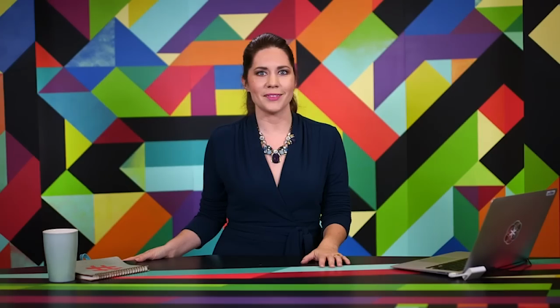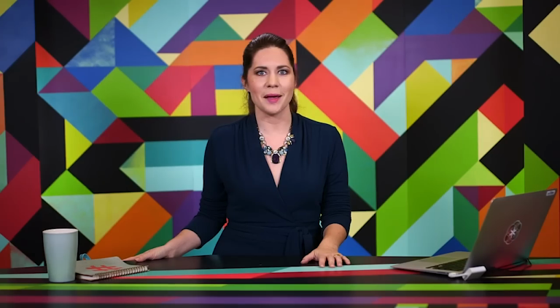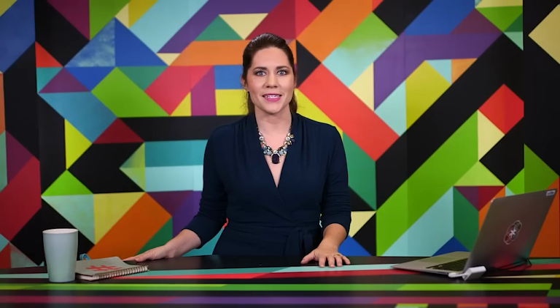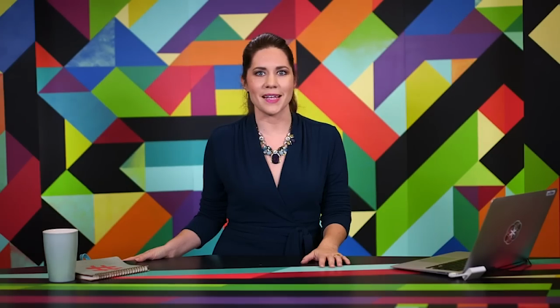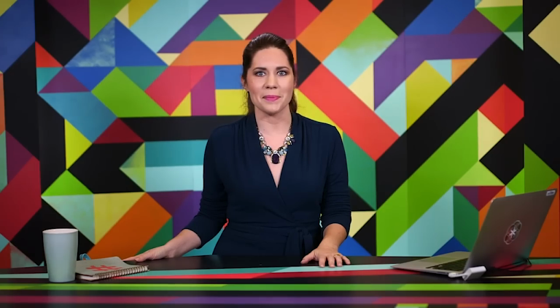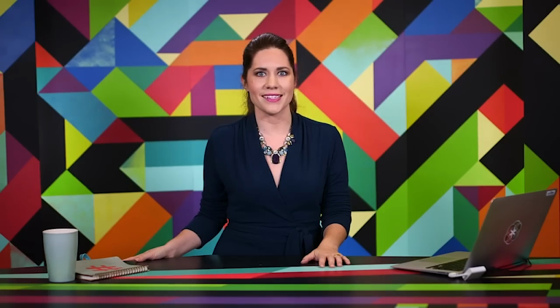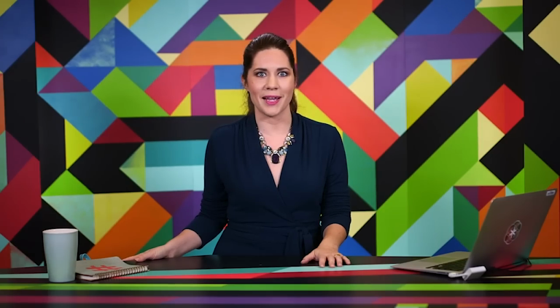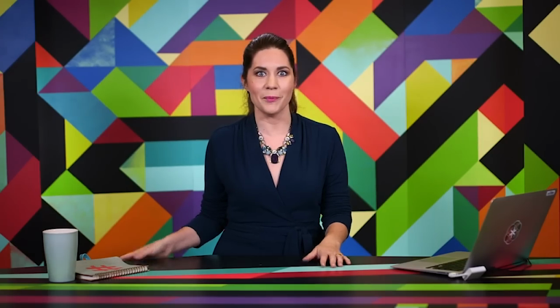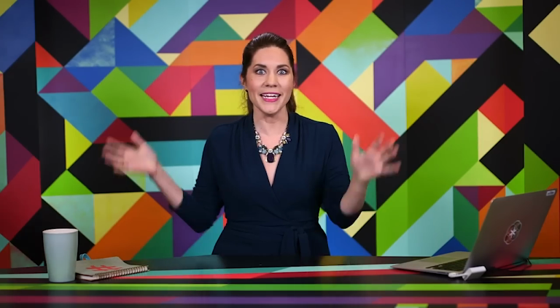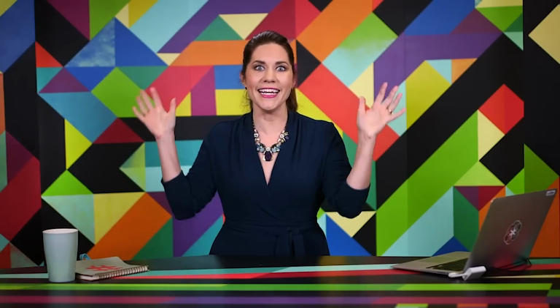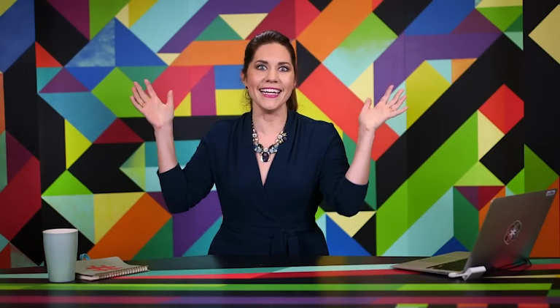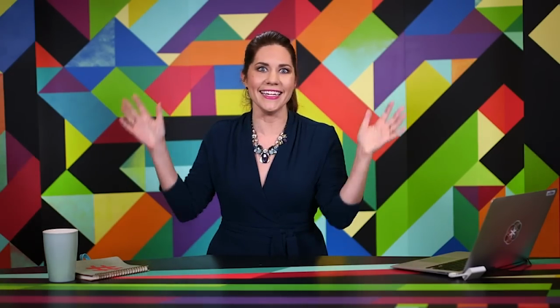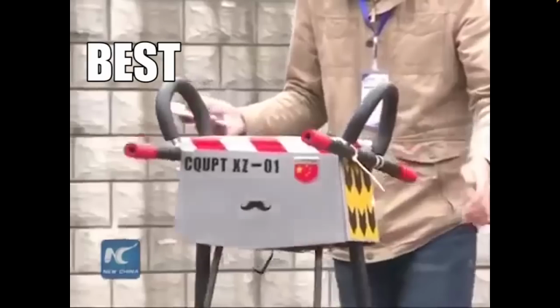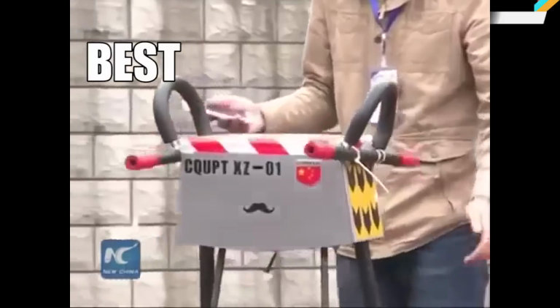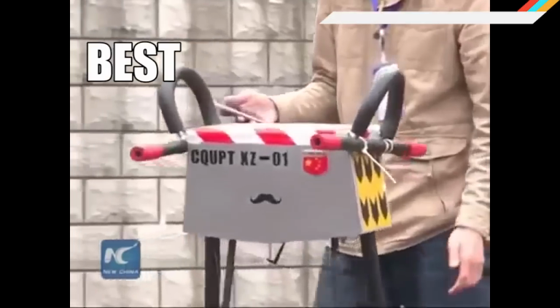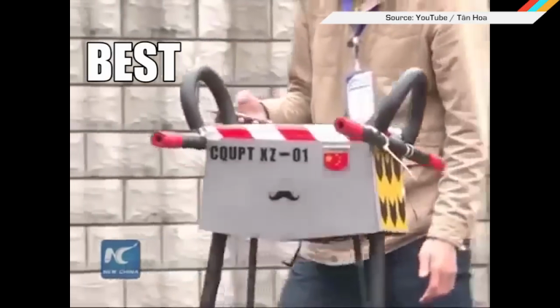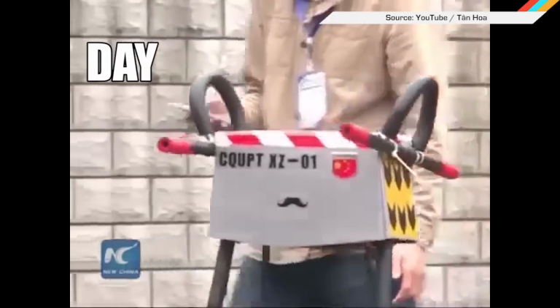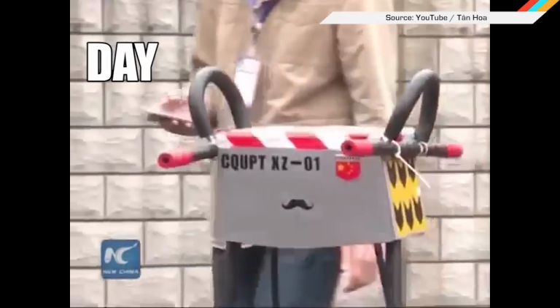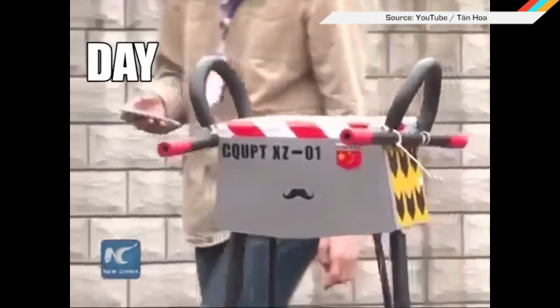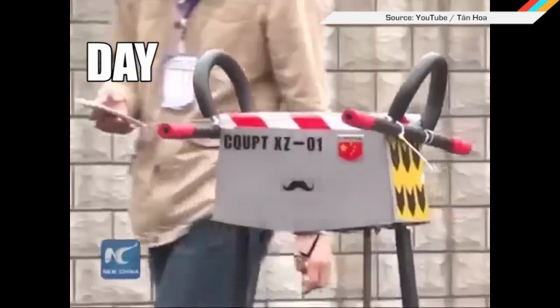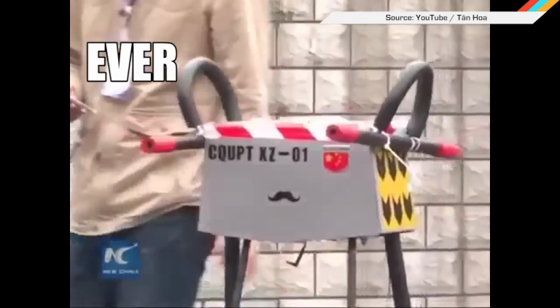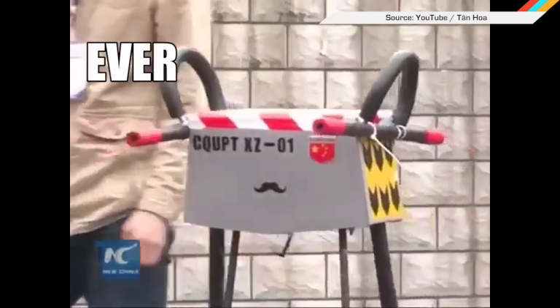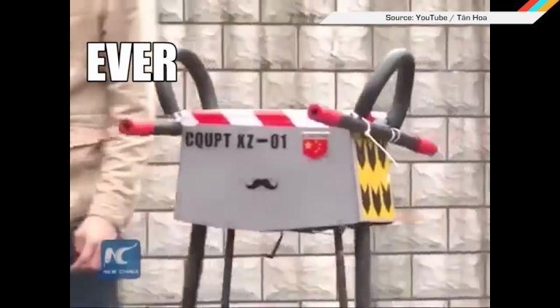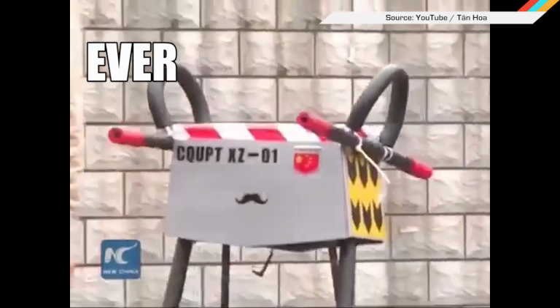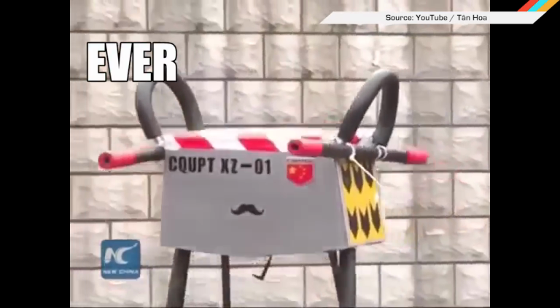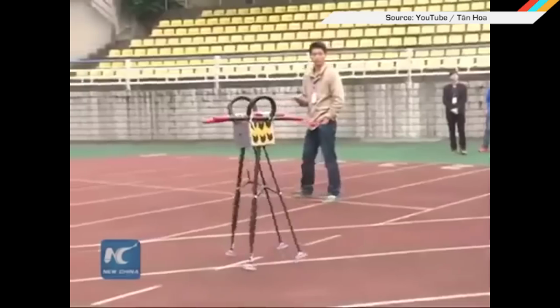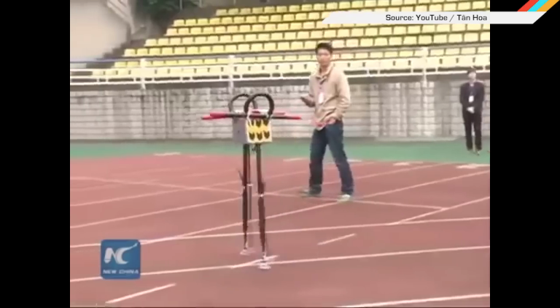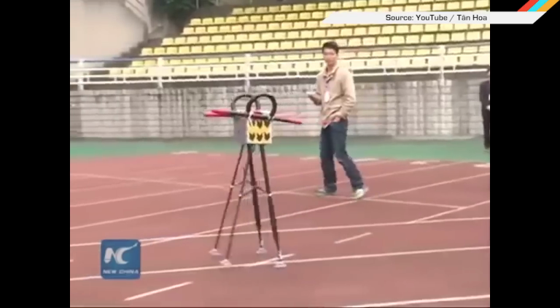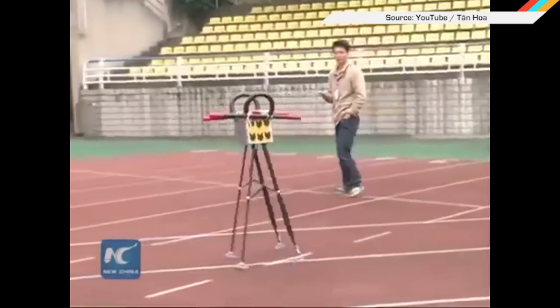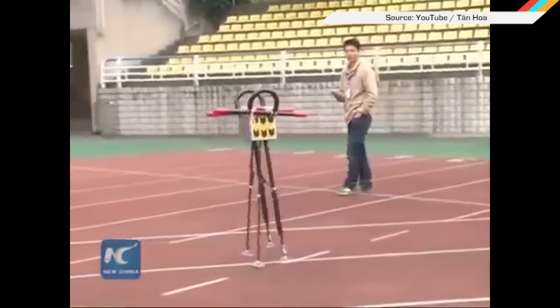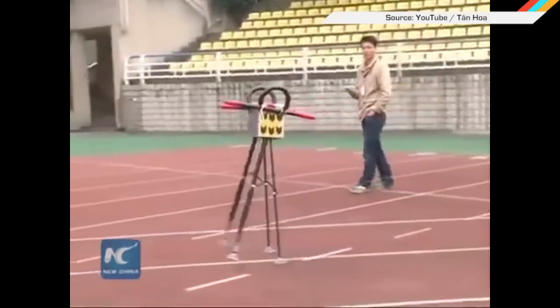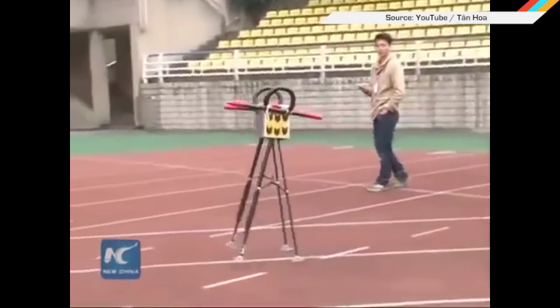Every time it steps, it's like, "Weee! Weee! Weee!" Look at it. So cute.